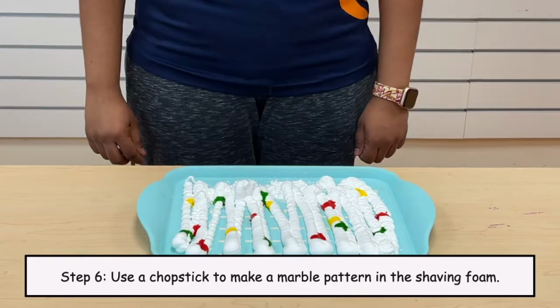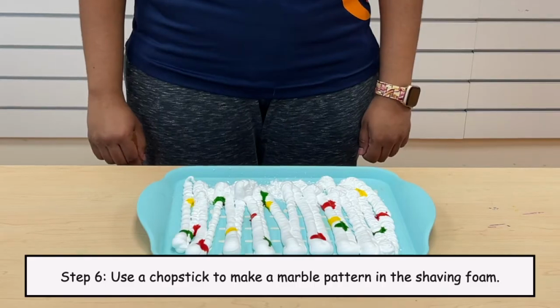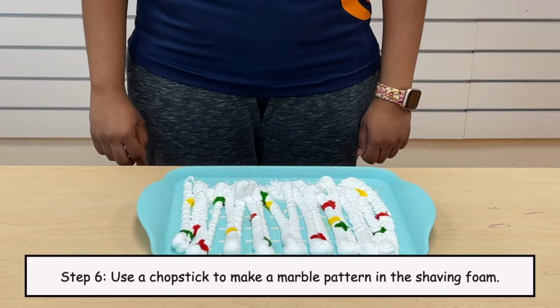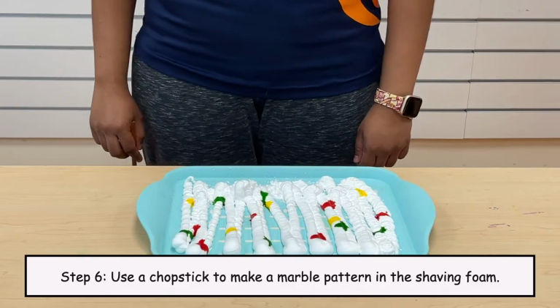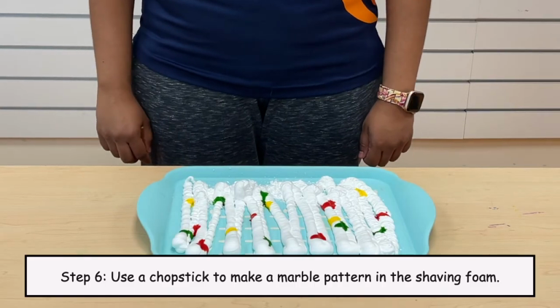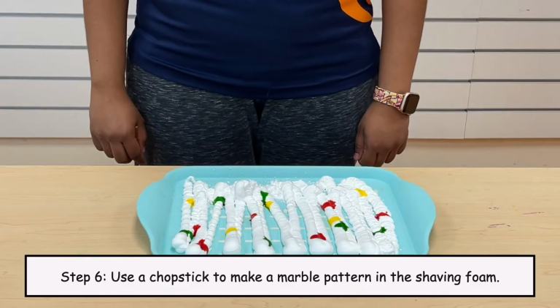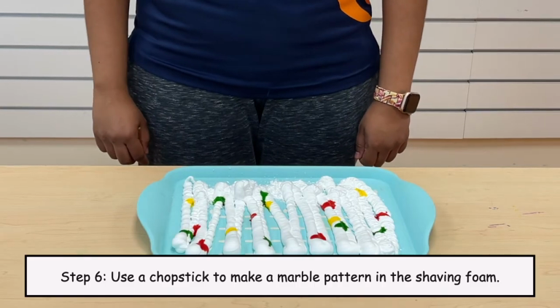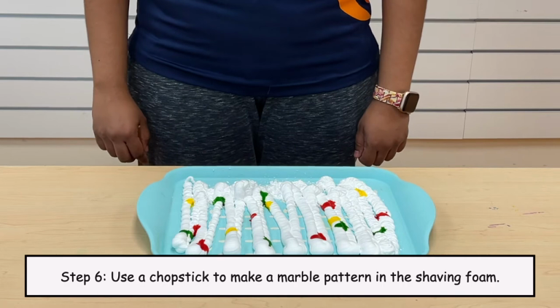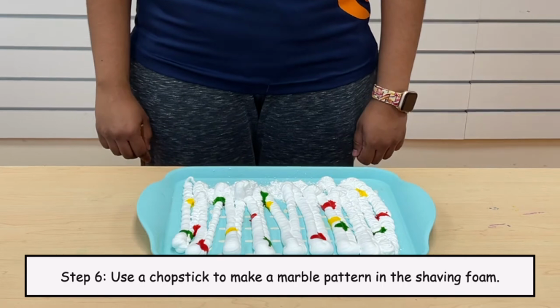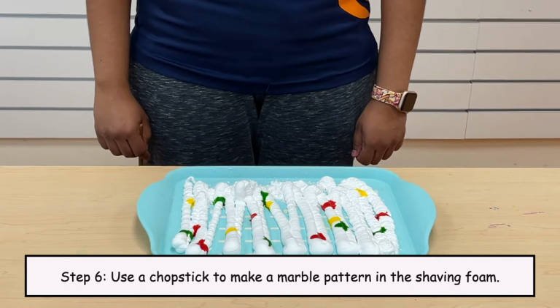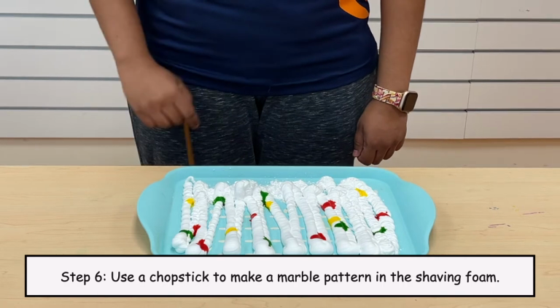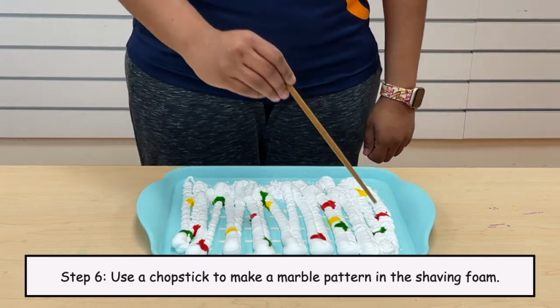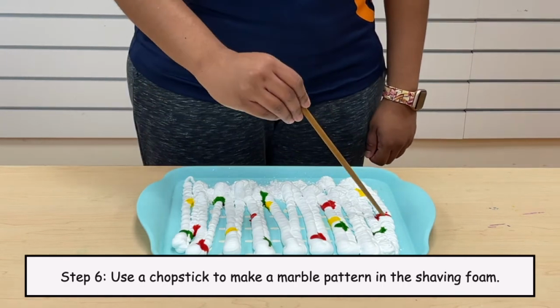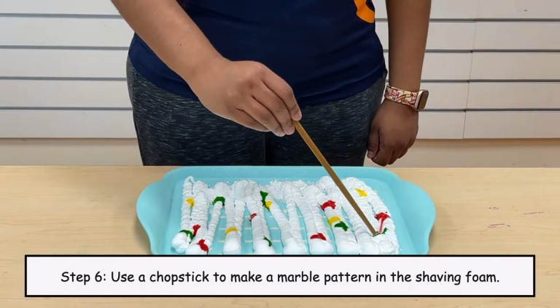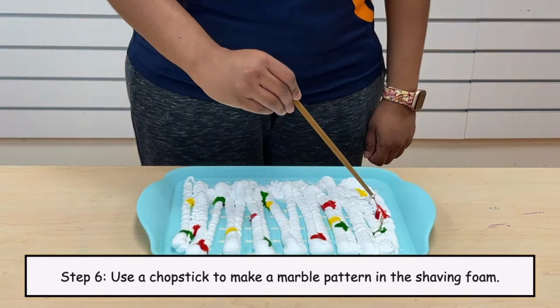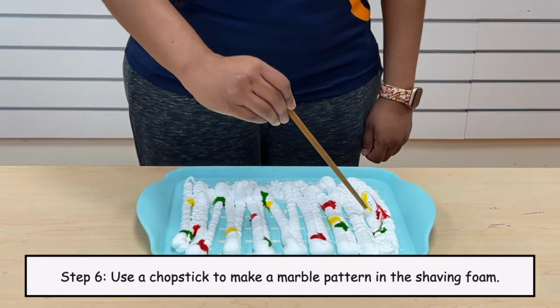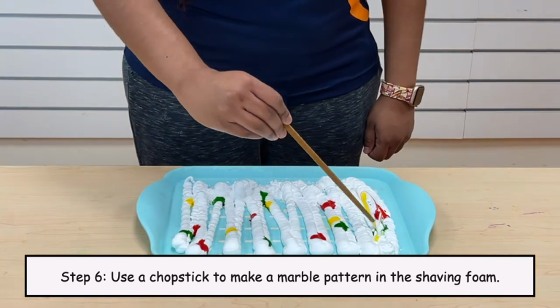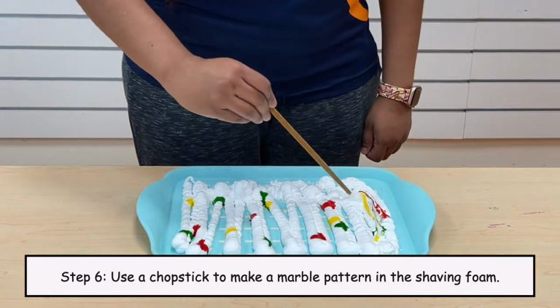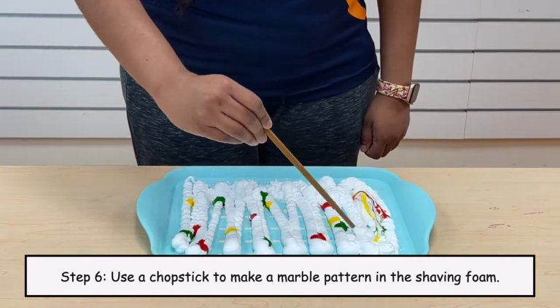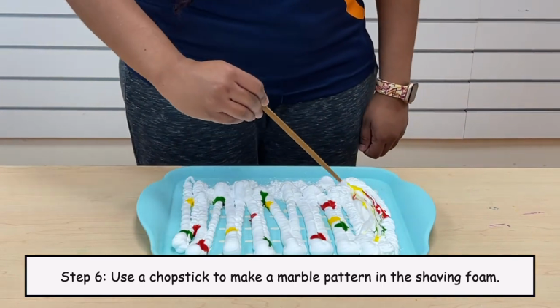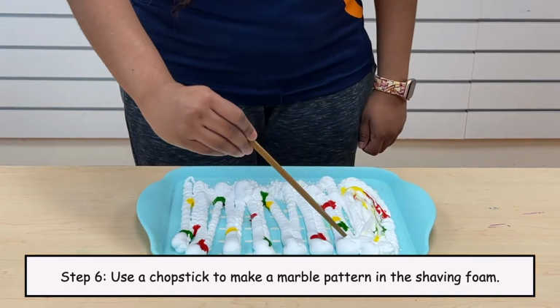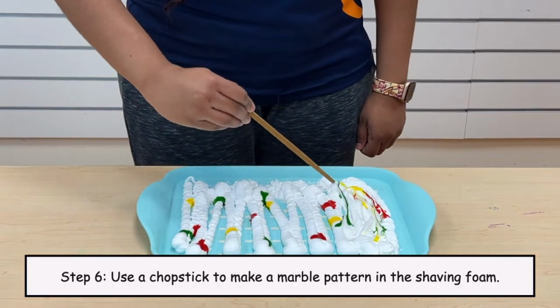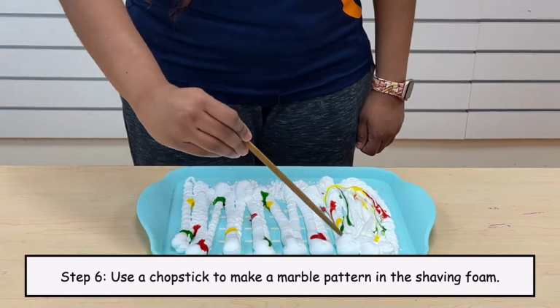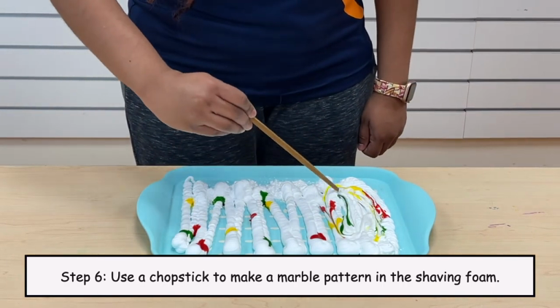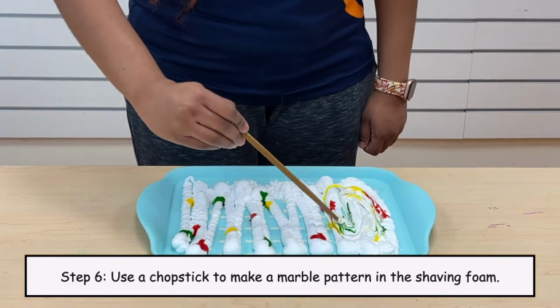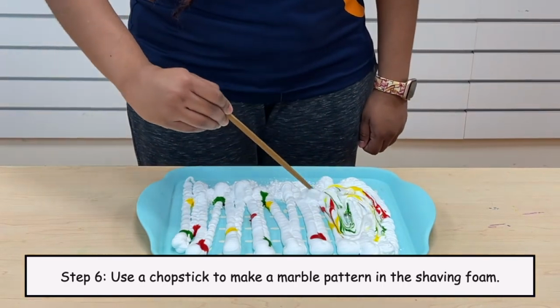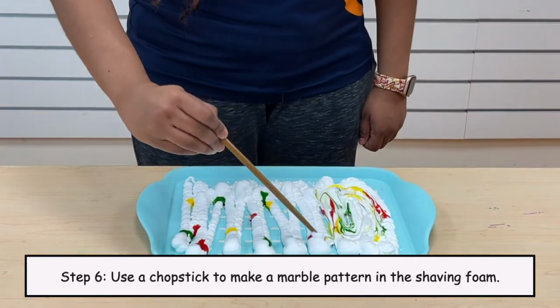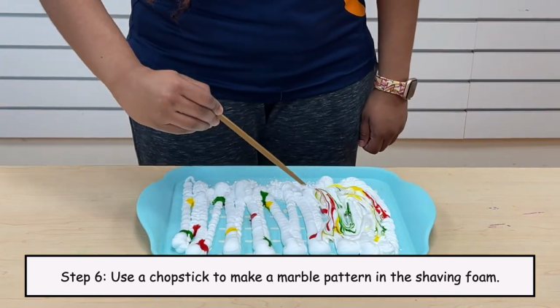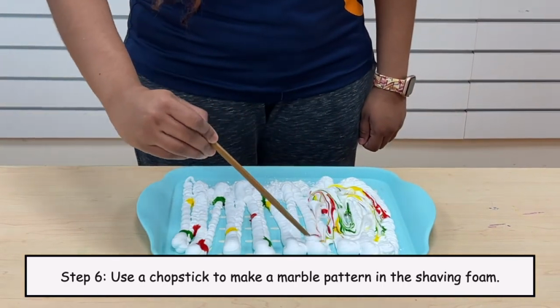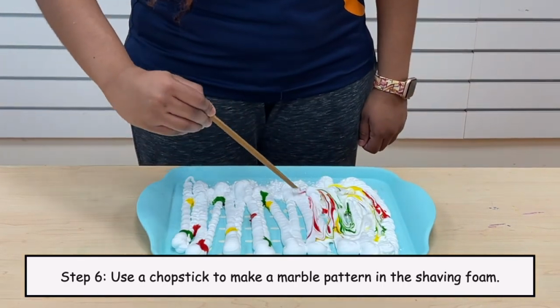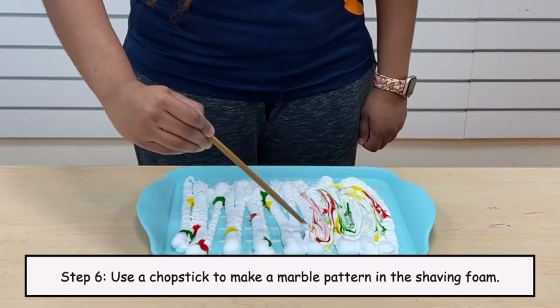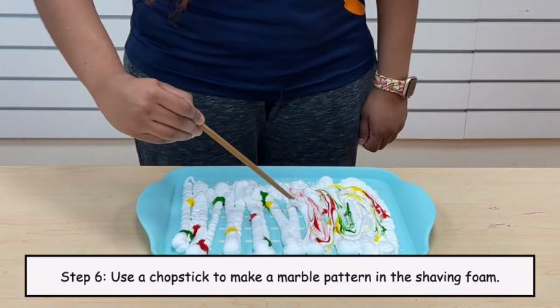Step 6: Use a chopstick to make a marble pattern in the shaving foam.